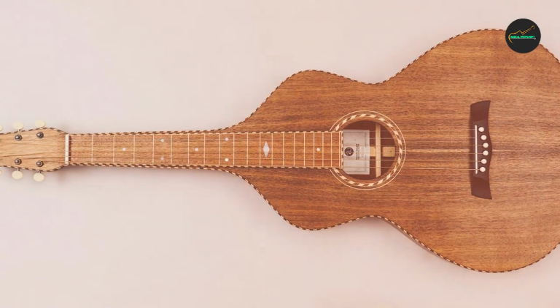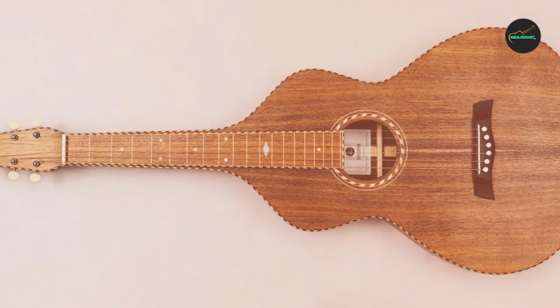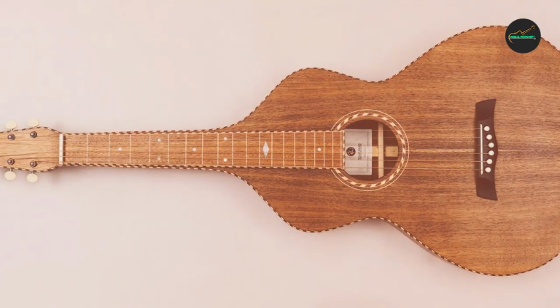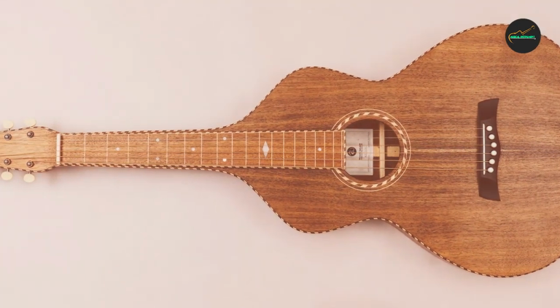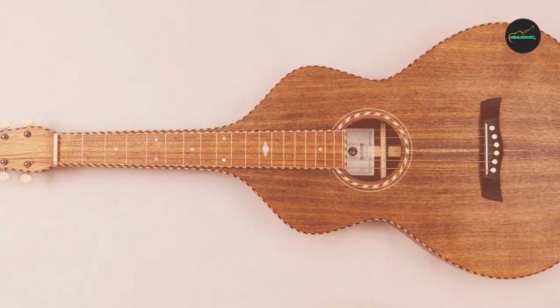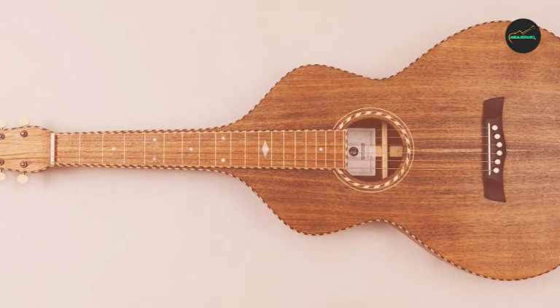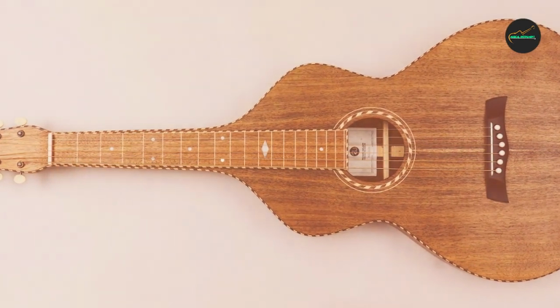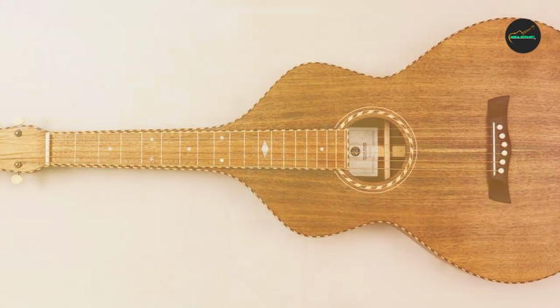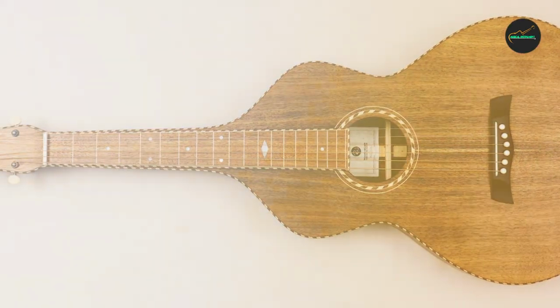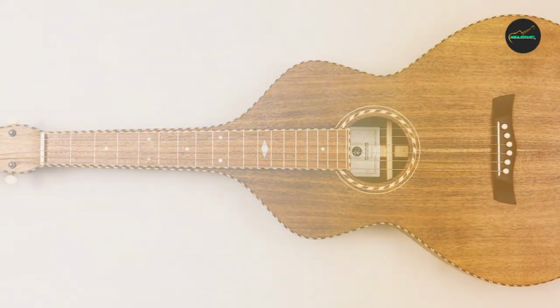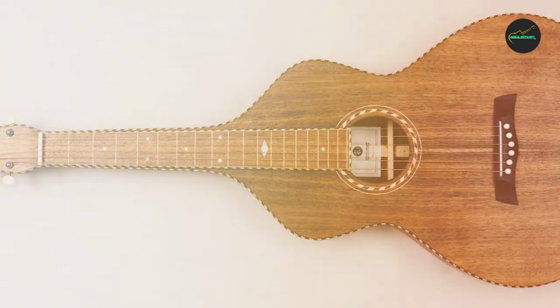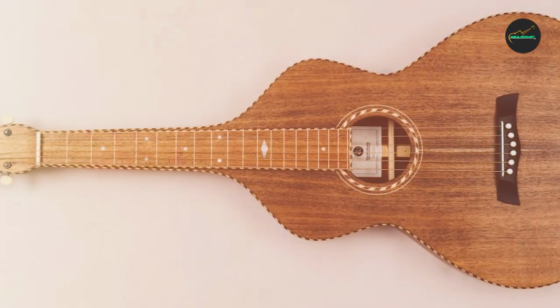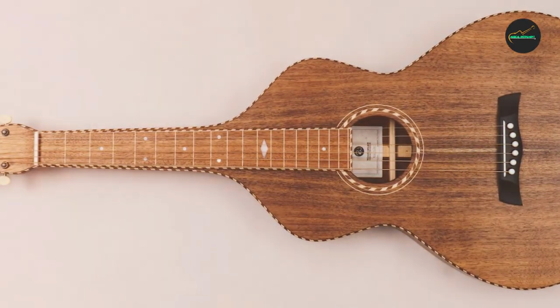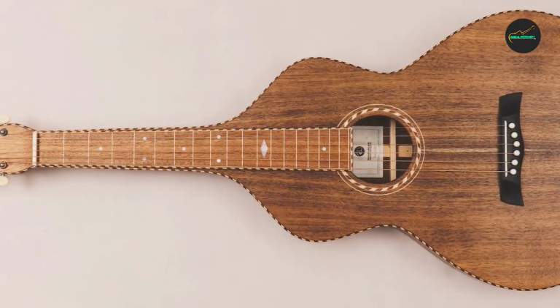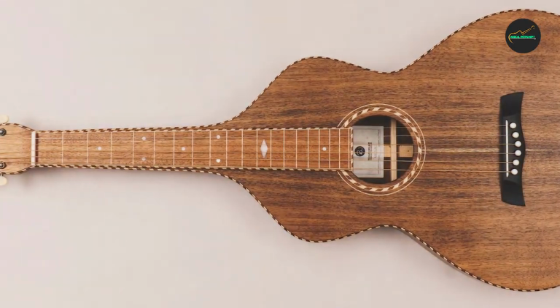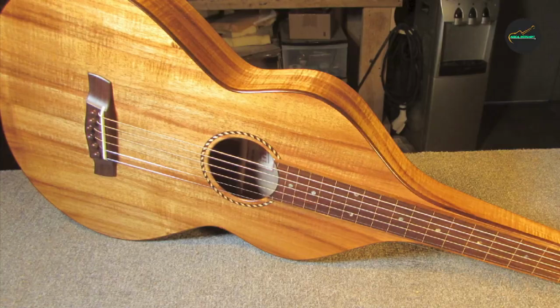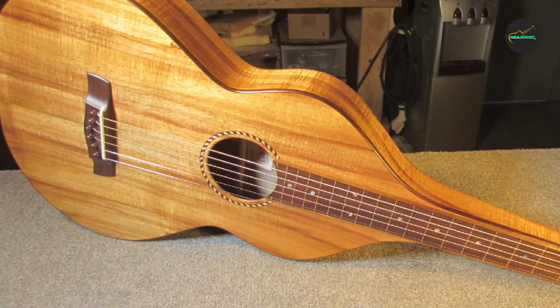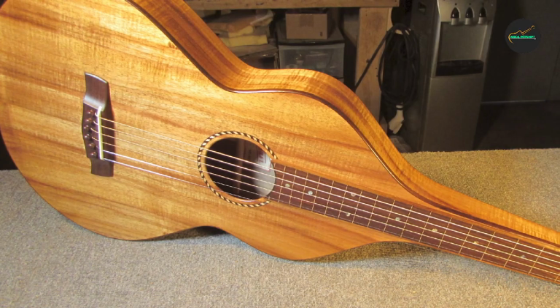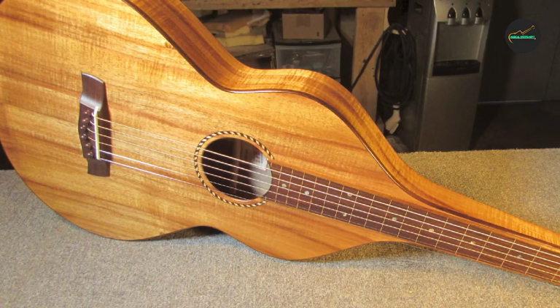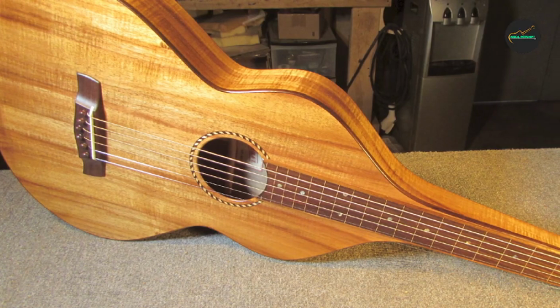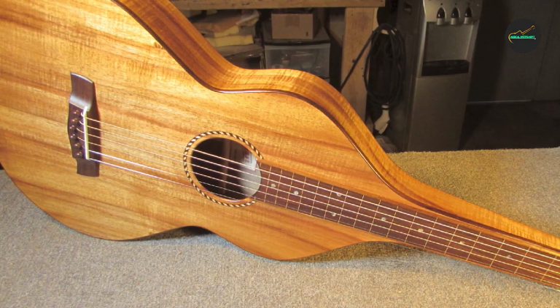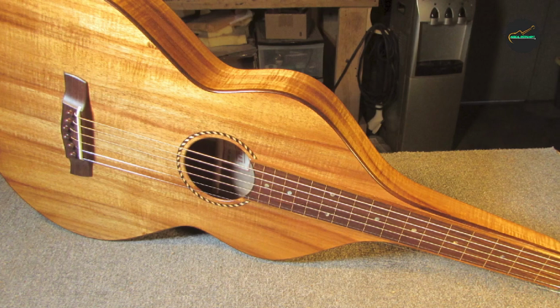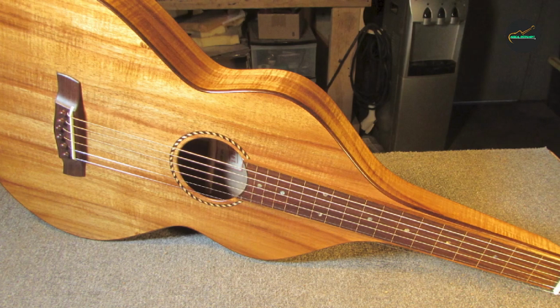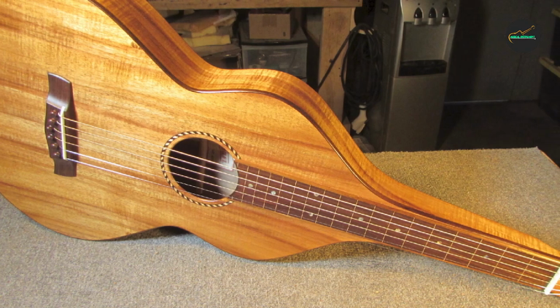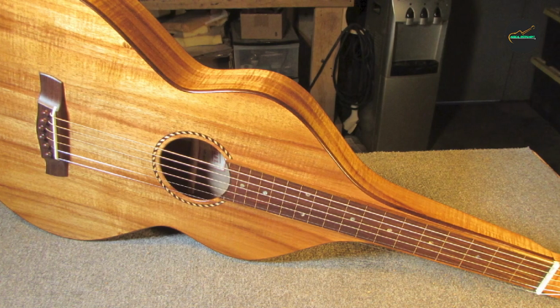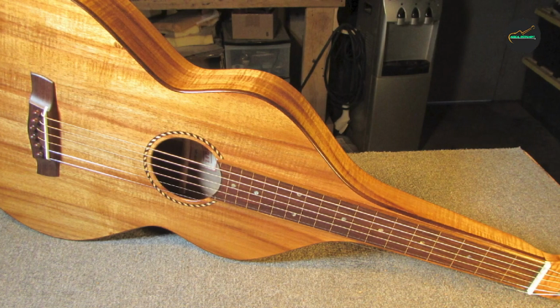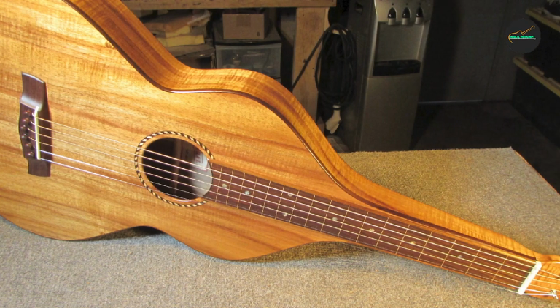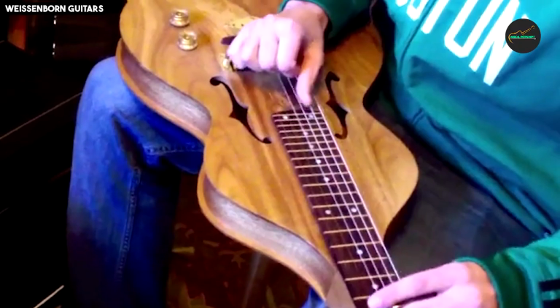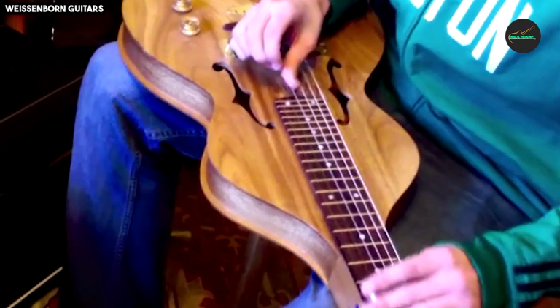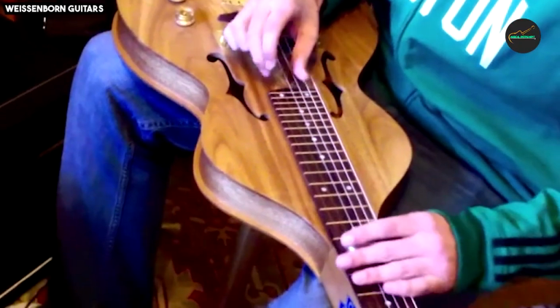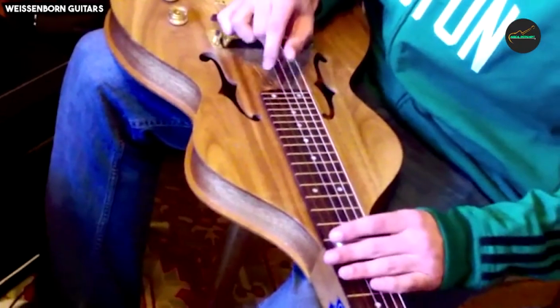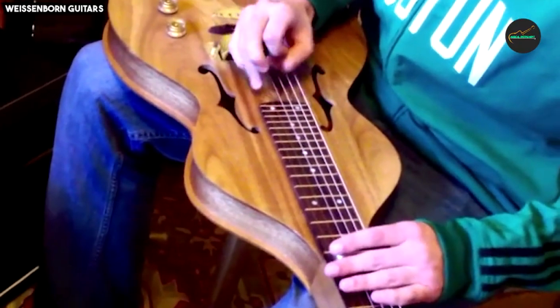The benefits of the Weissenborn Style 4 include its stunning appearance, unique and rich sound, and high-quality construction. It is also a versatile instrument that can be used for a variety of musical genres.